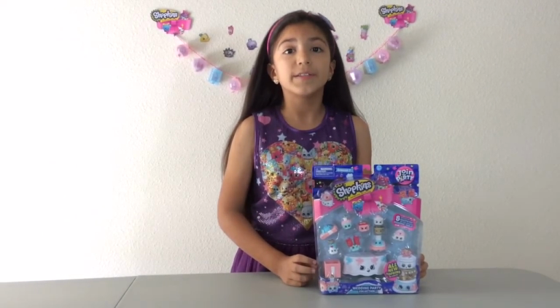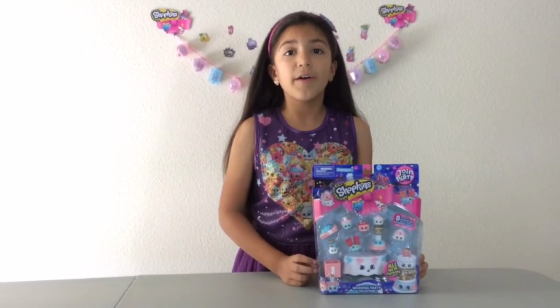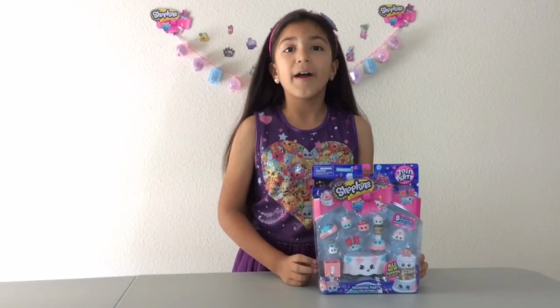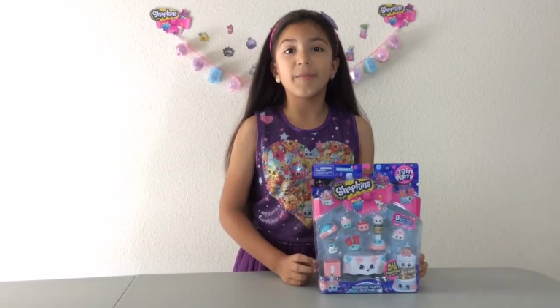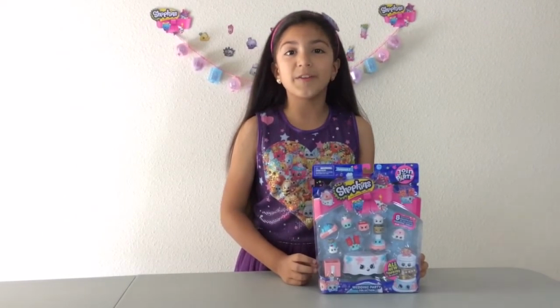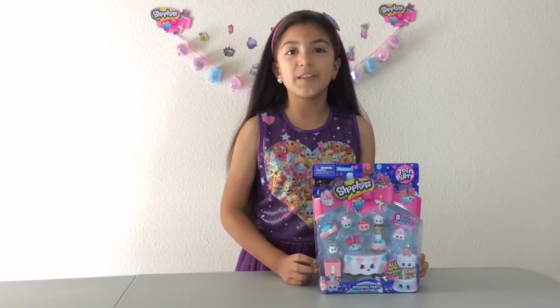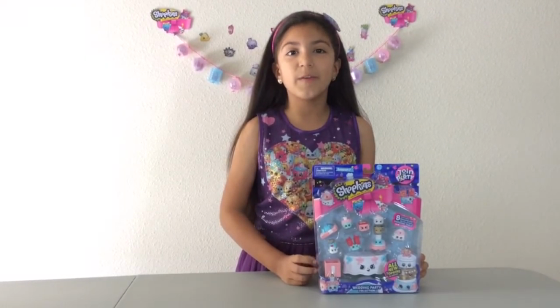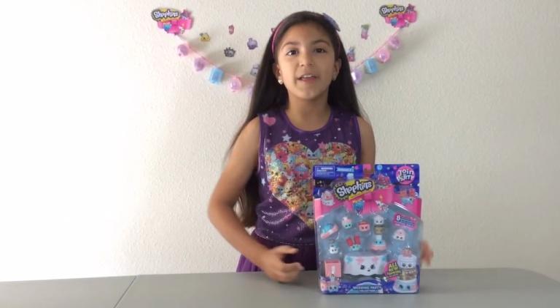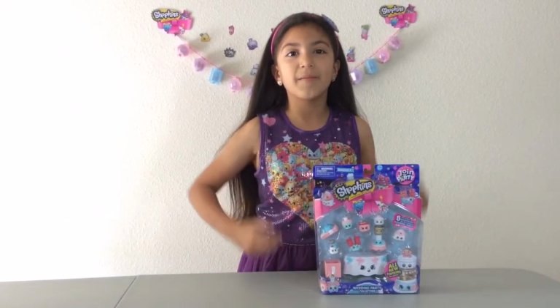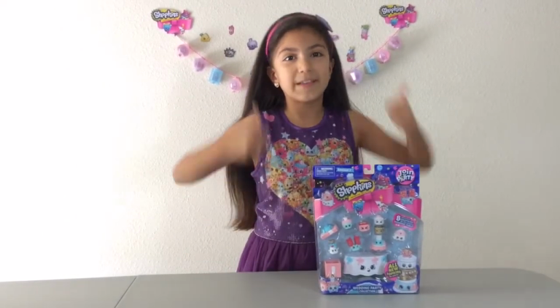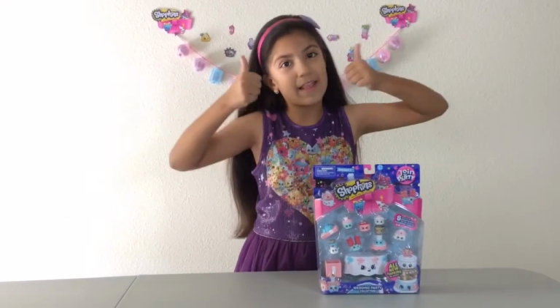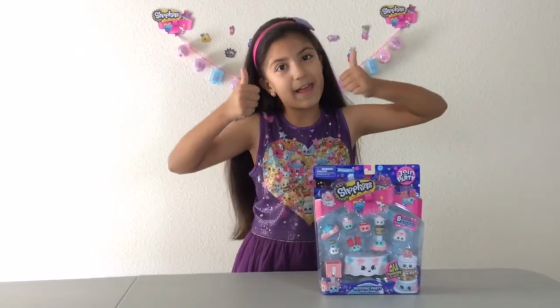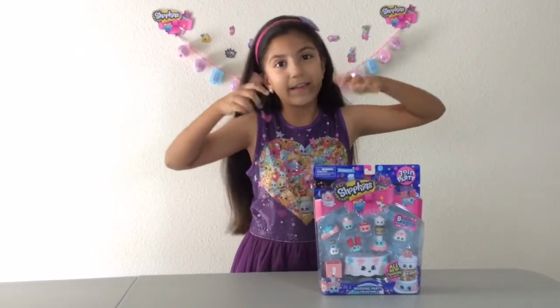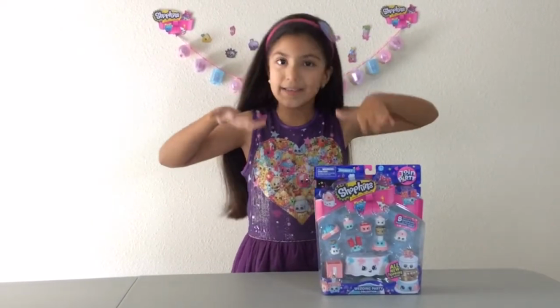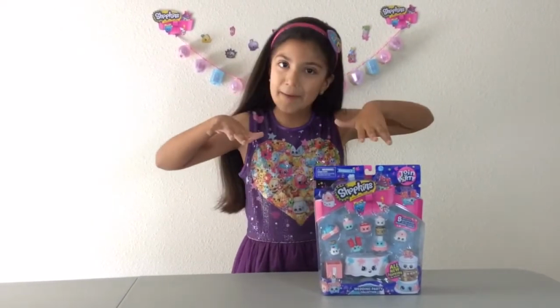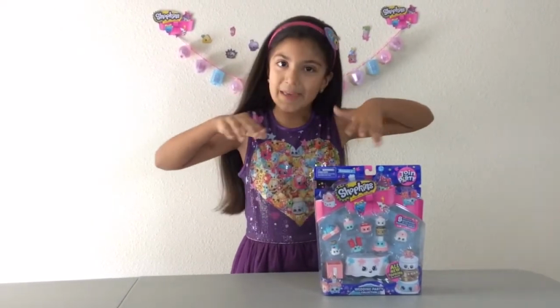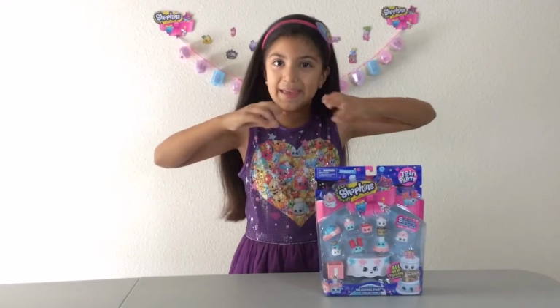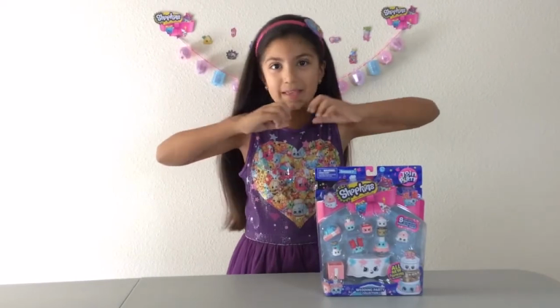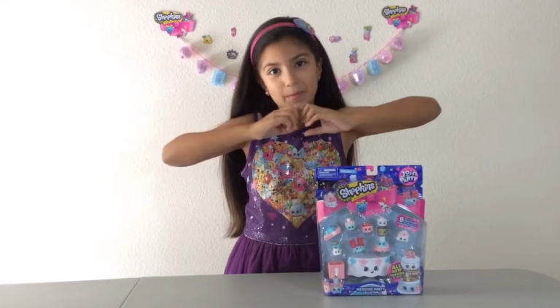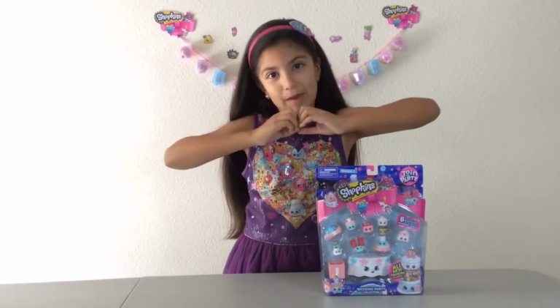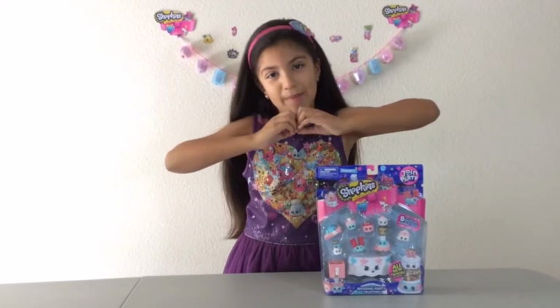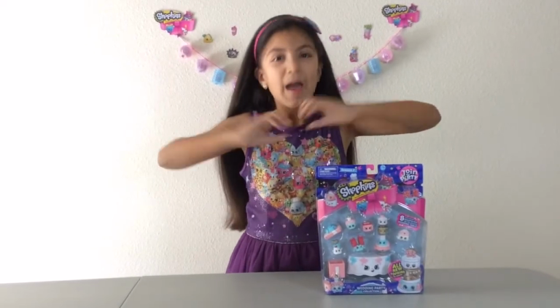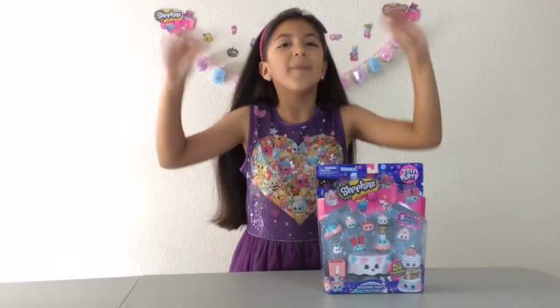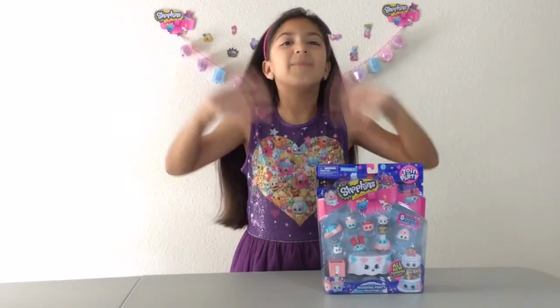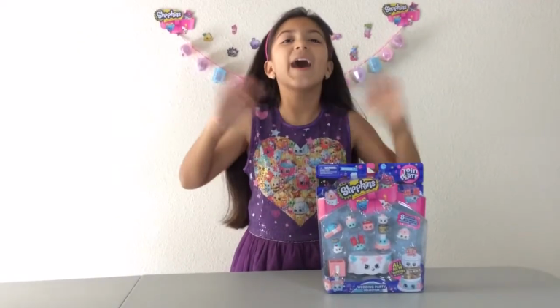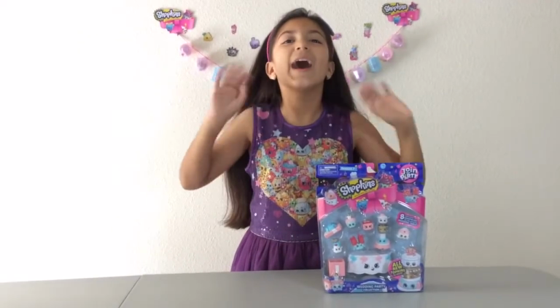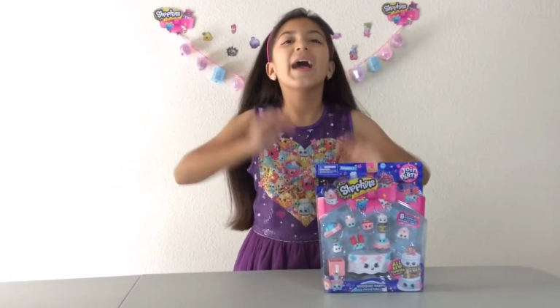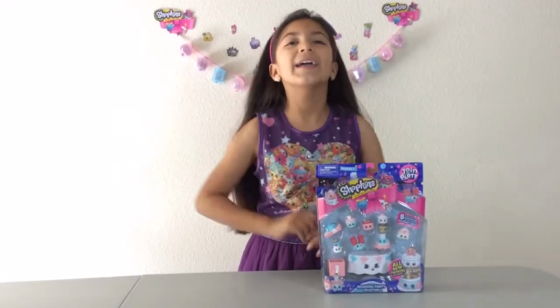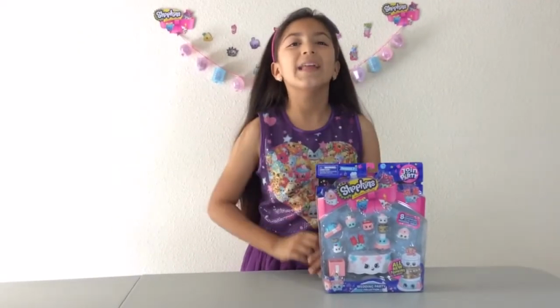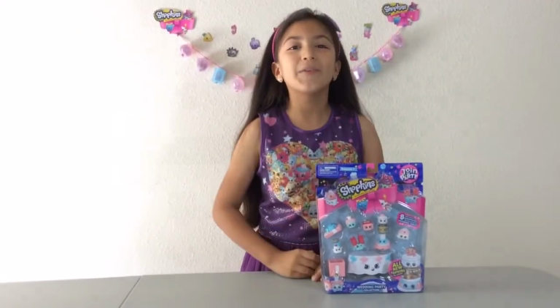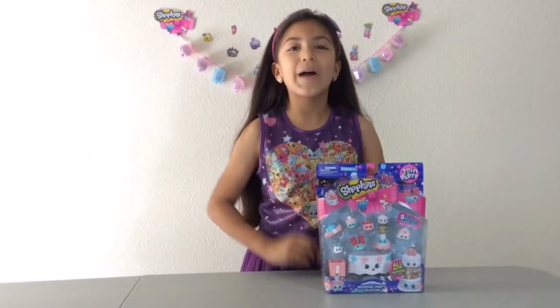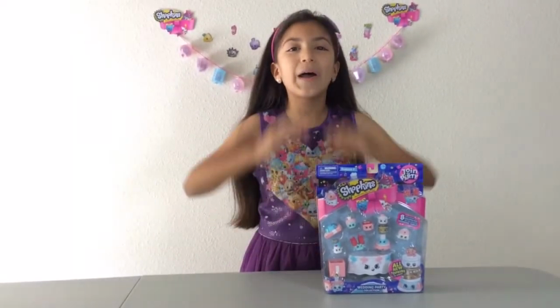Hope you enjoyed this video. Make sure you like, comment, and subscribe. Bye! Love you all!